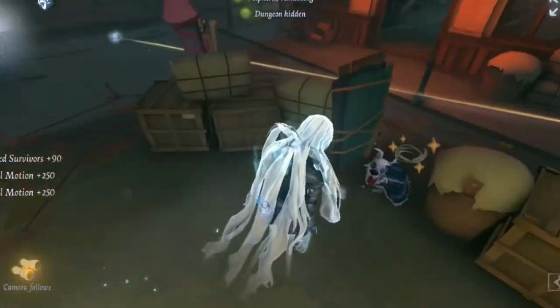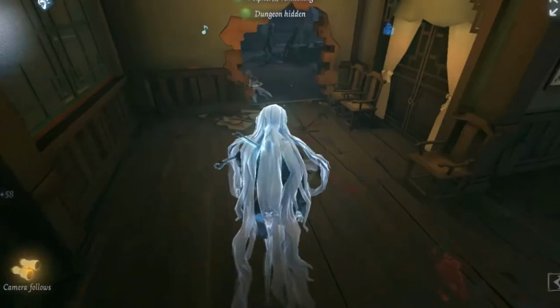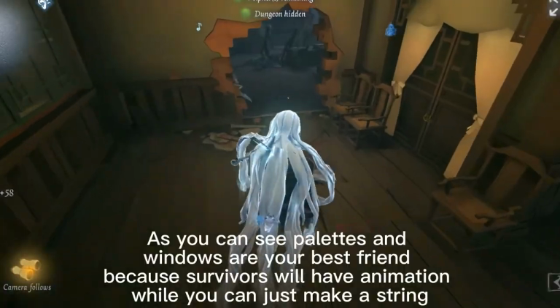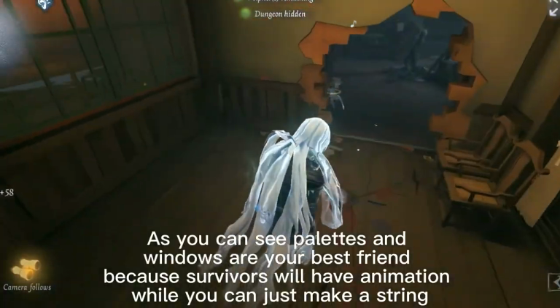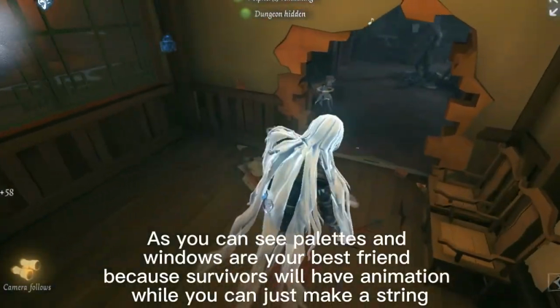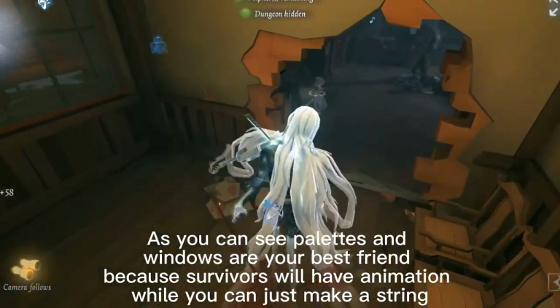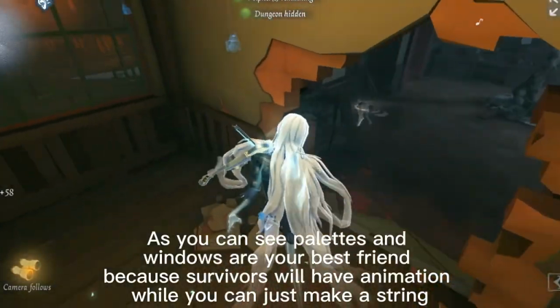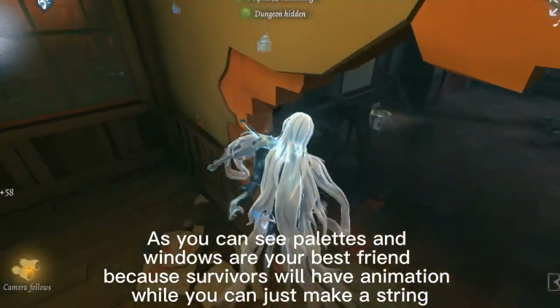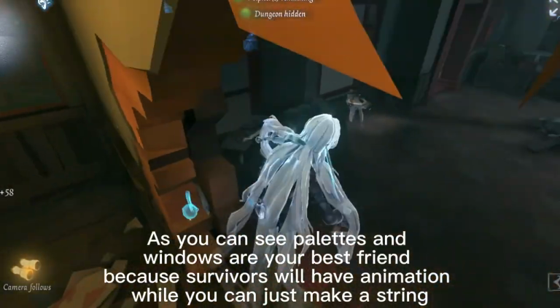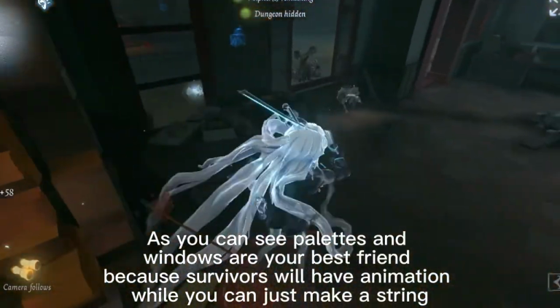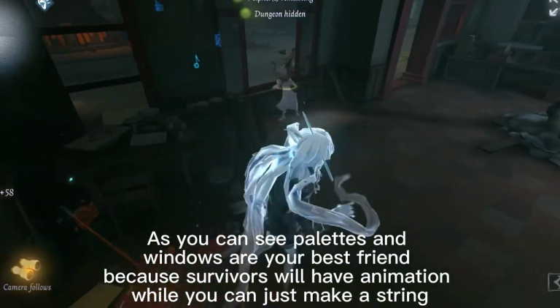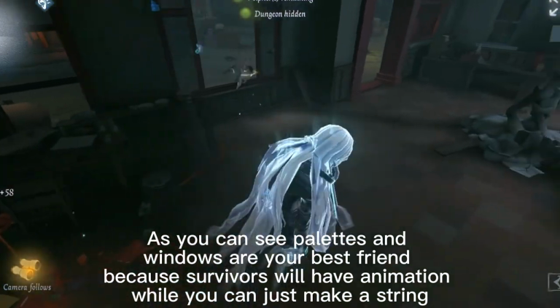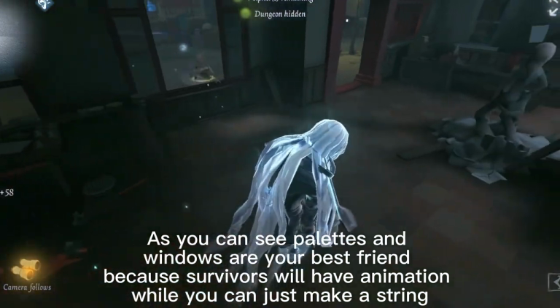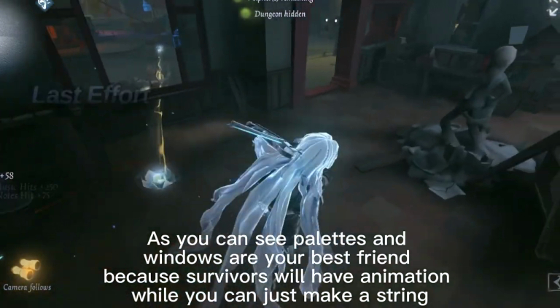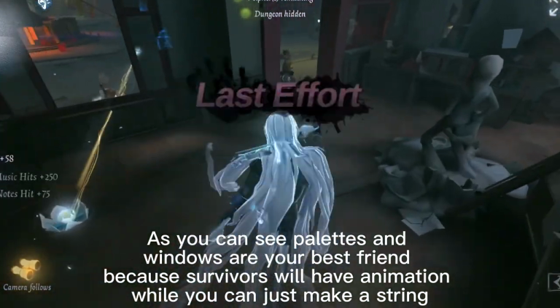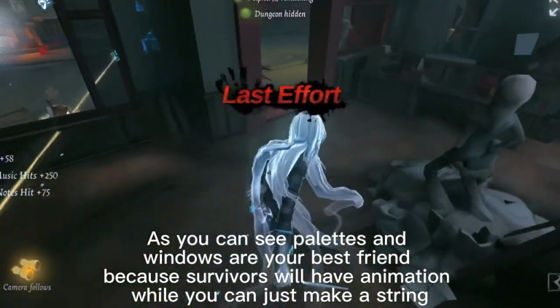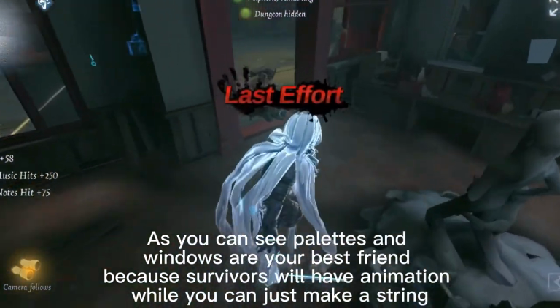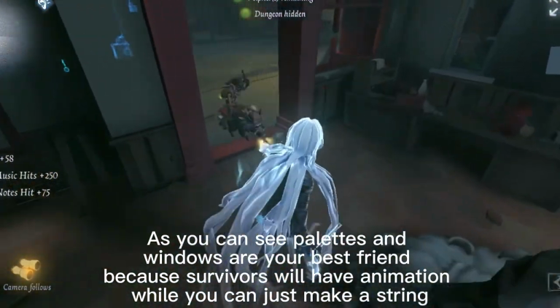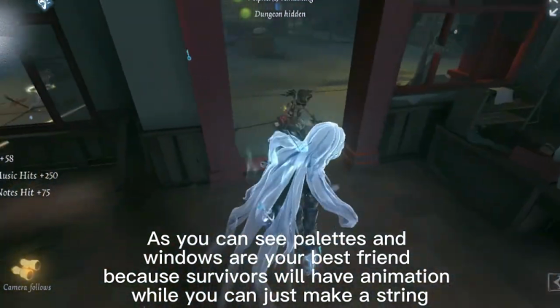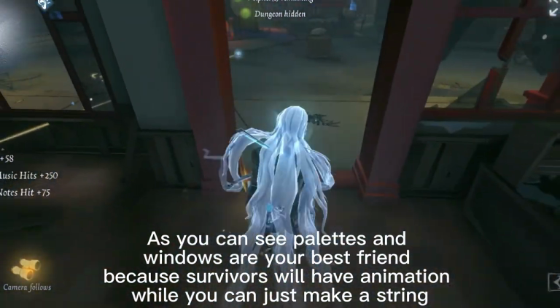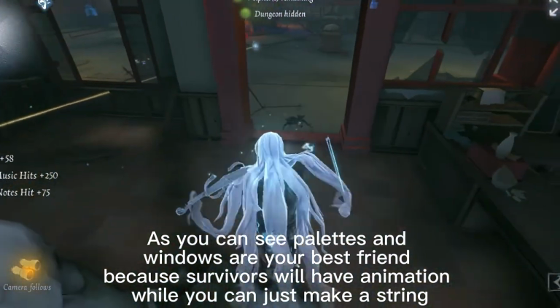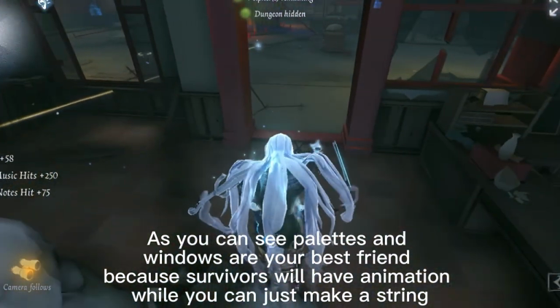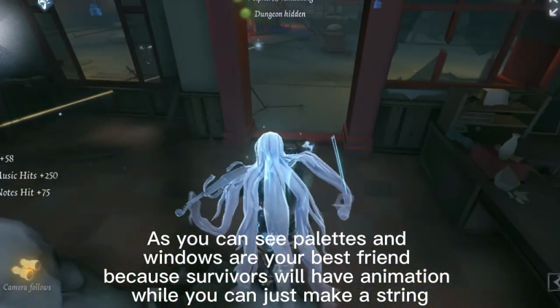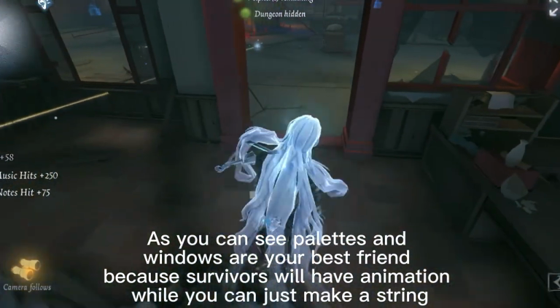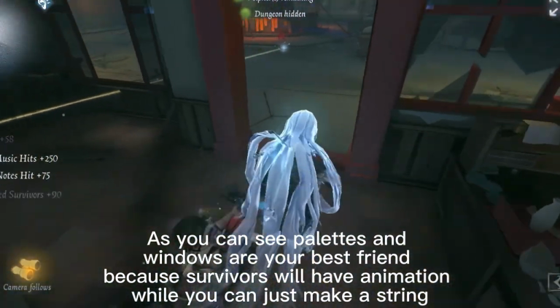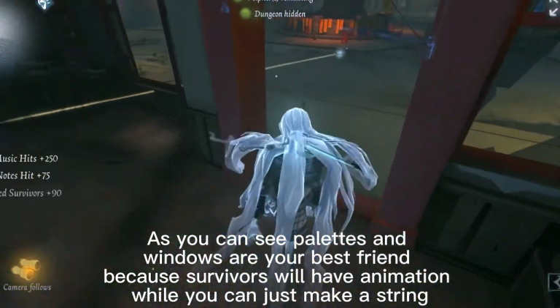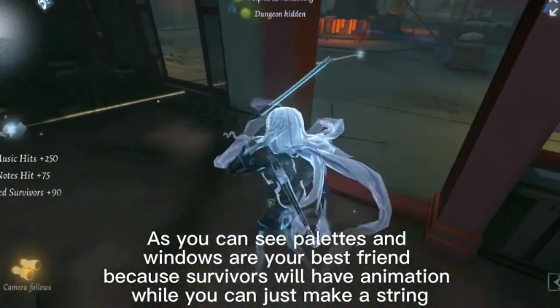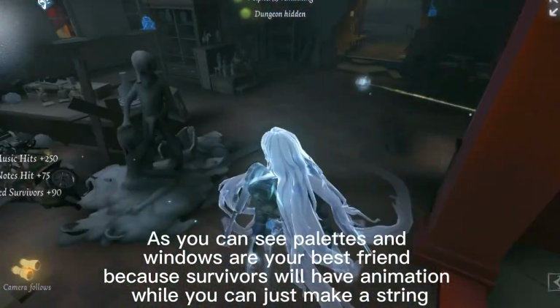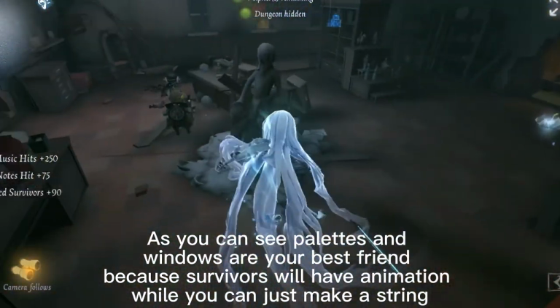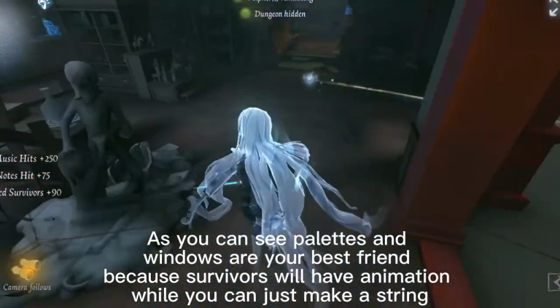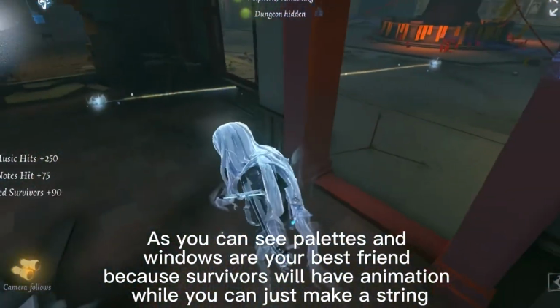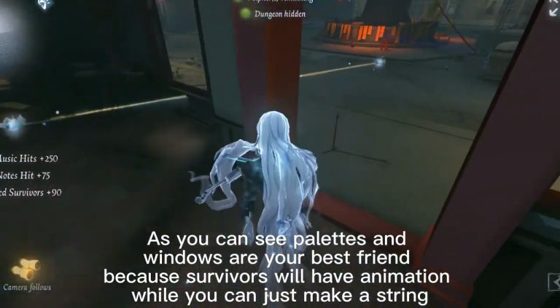As you can see, pallets and windows are your best friend, because survivors will have an animation while you can just make a string.